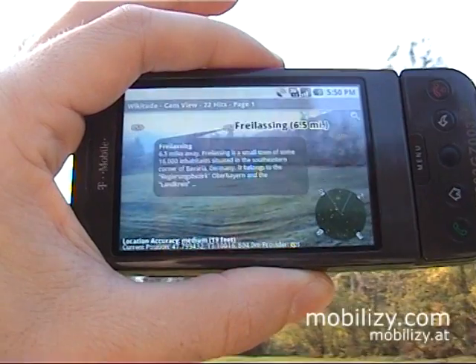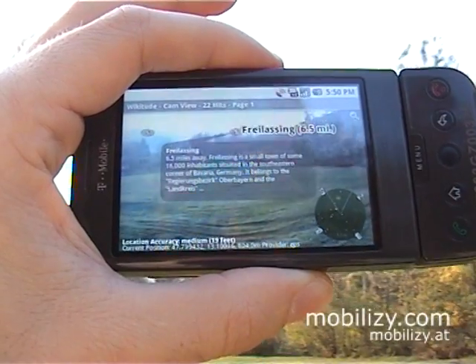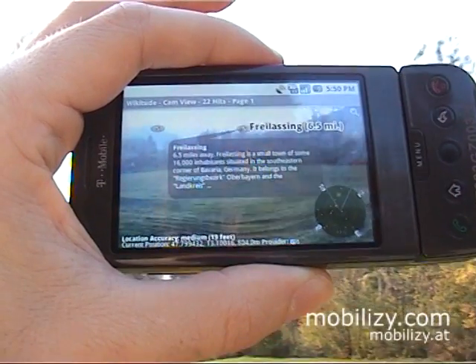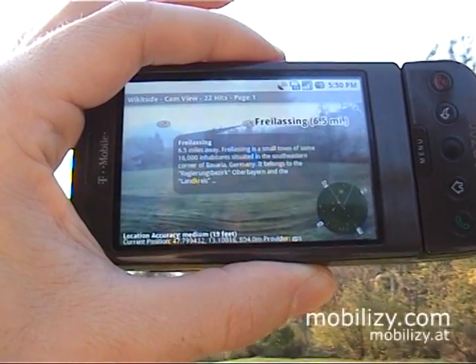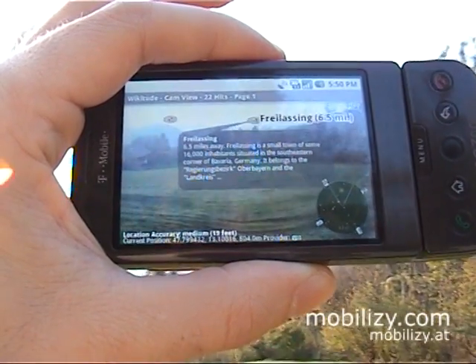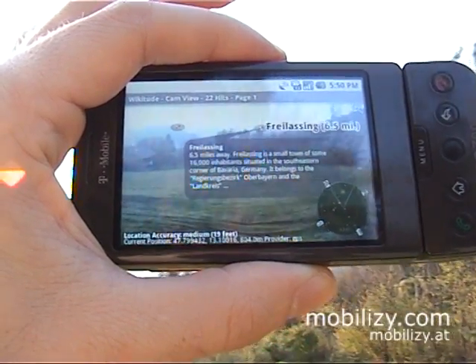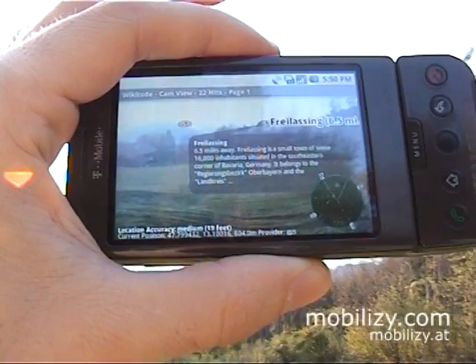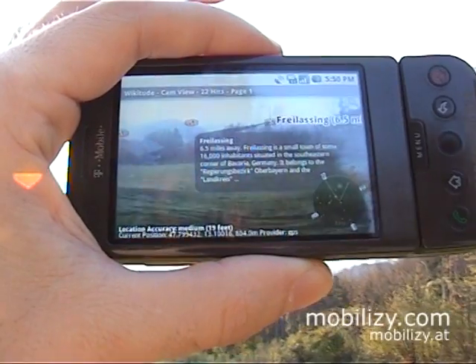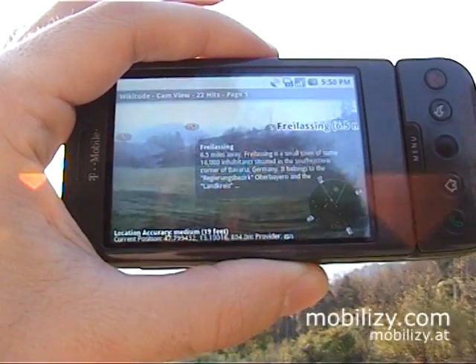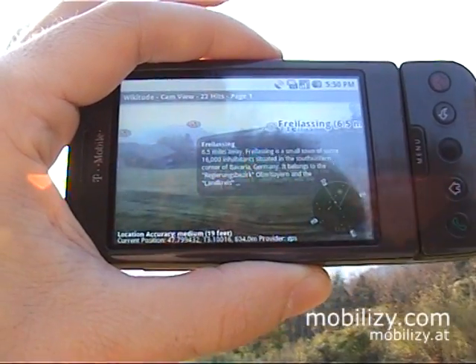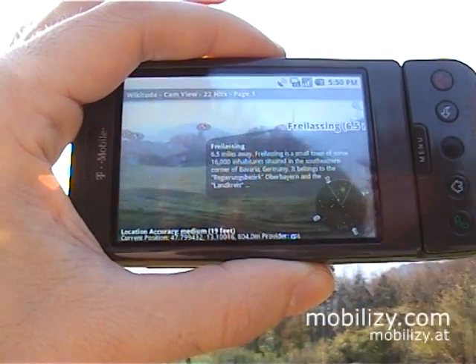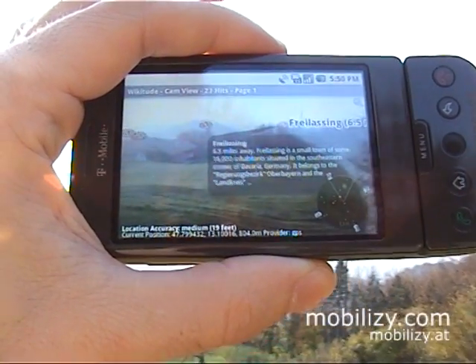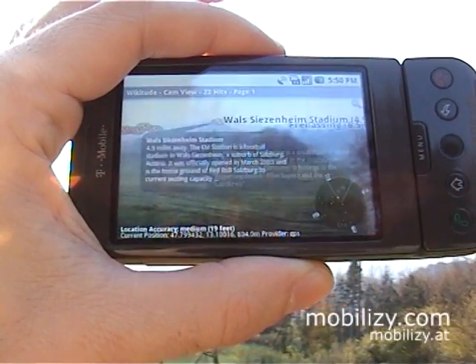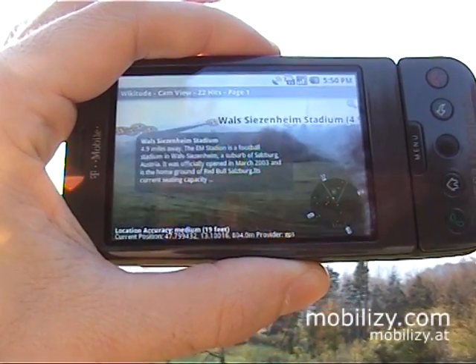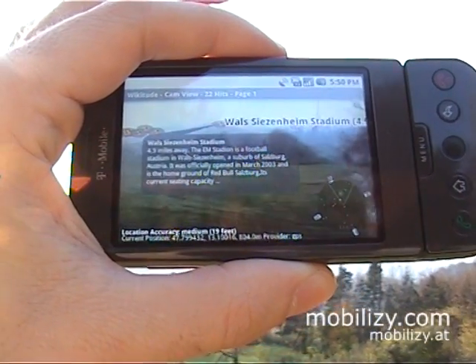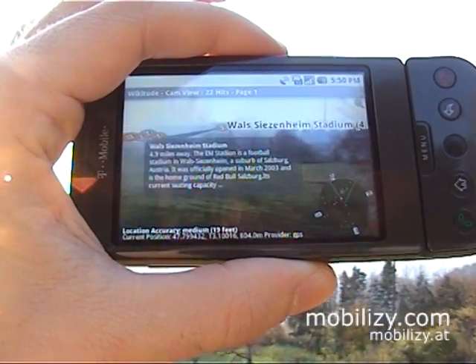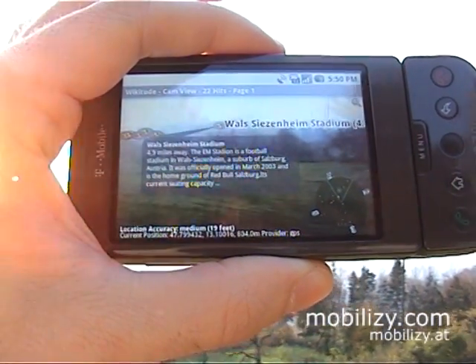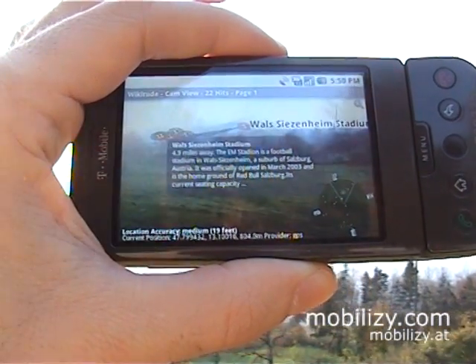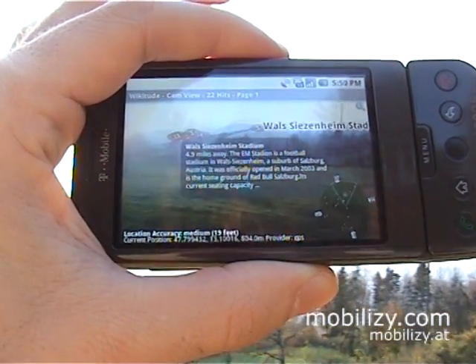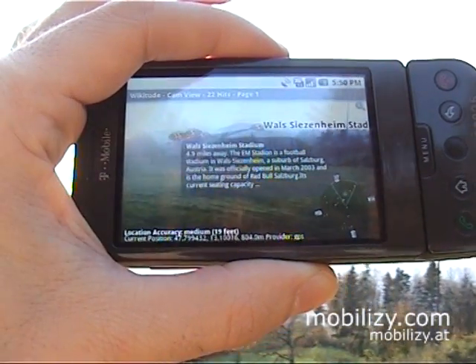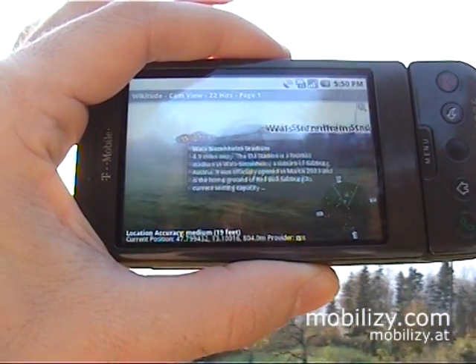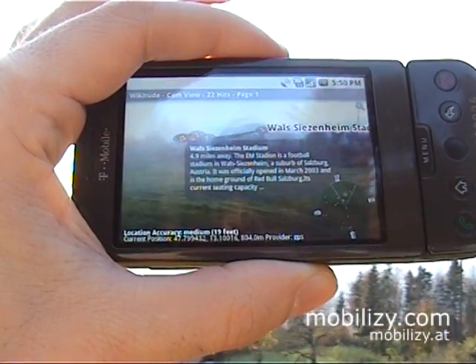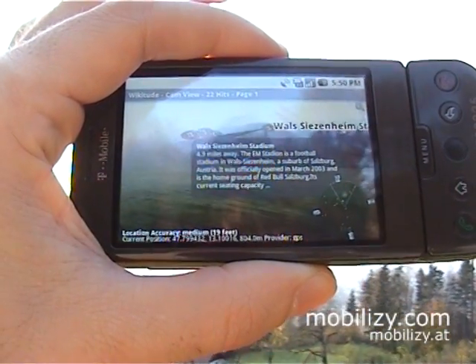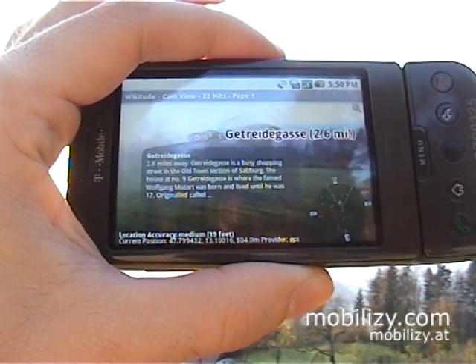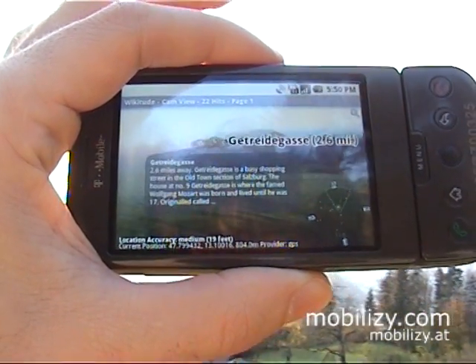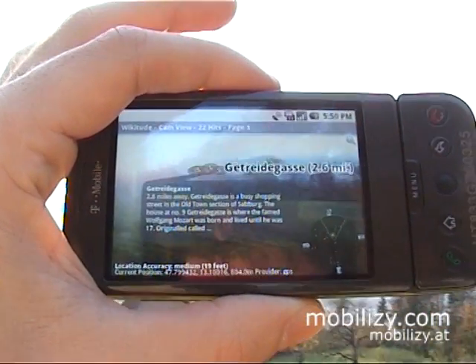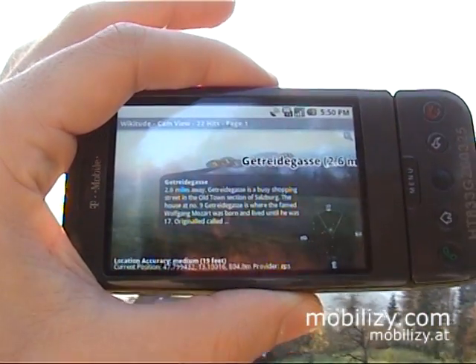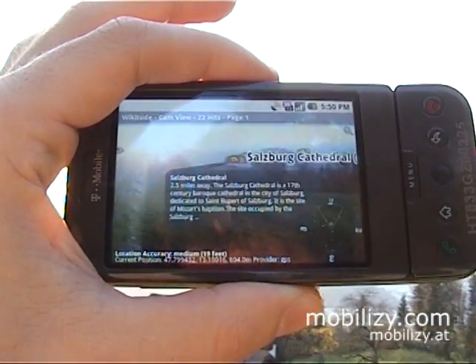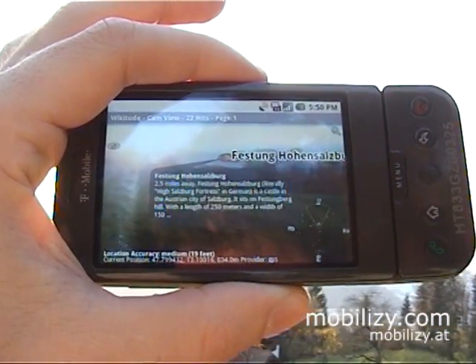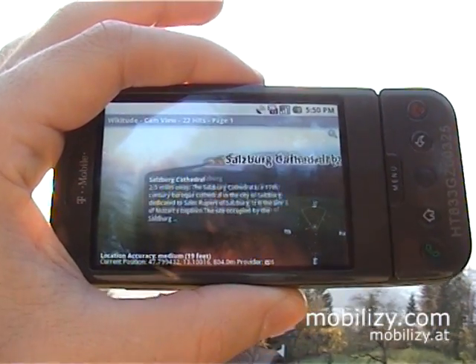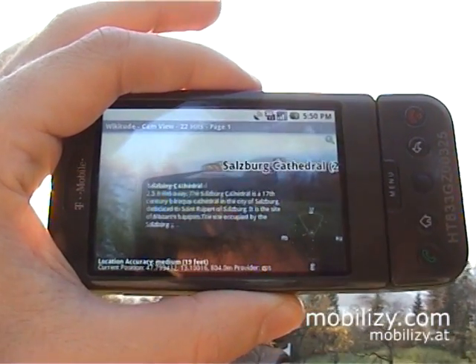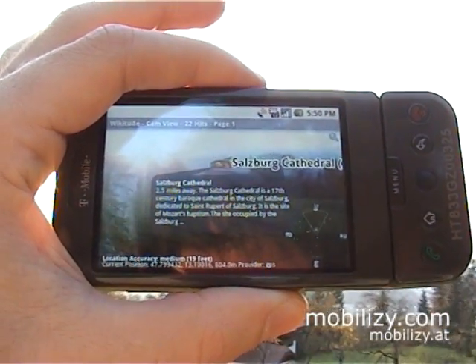Thank you for watching this video. Viketude will go live as soon as the G1 phone launches.